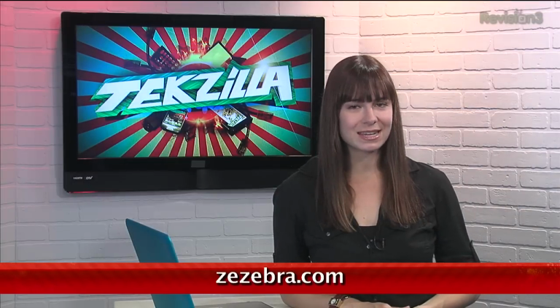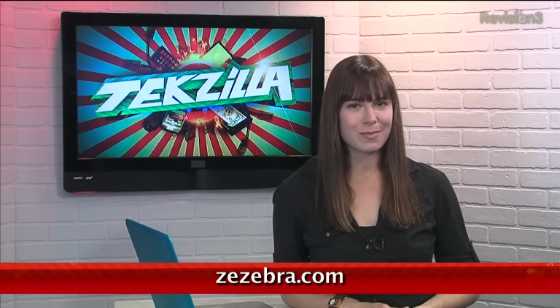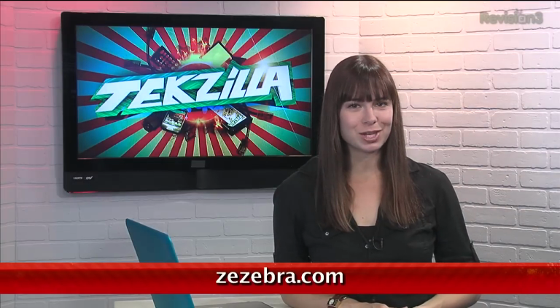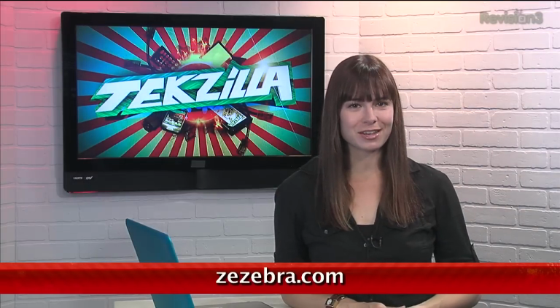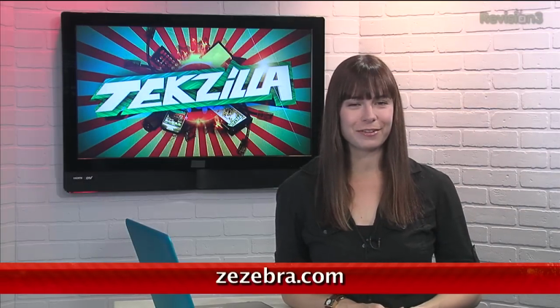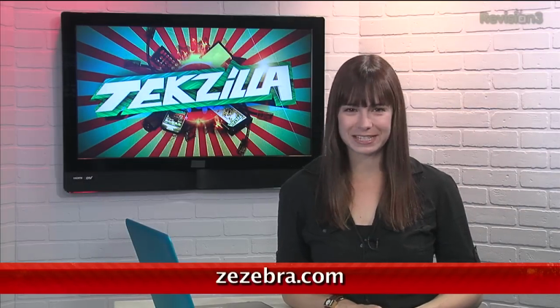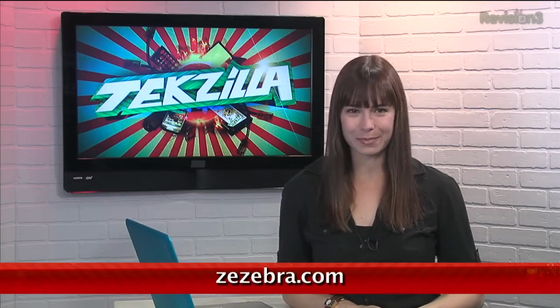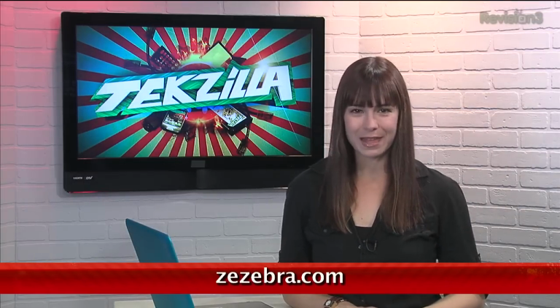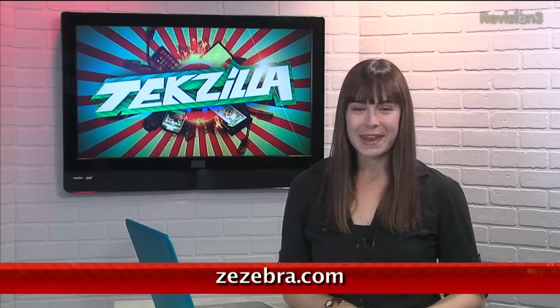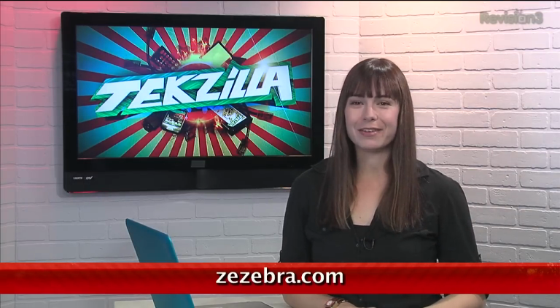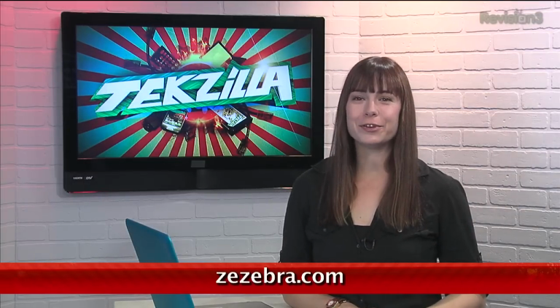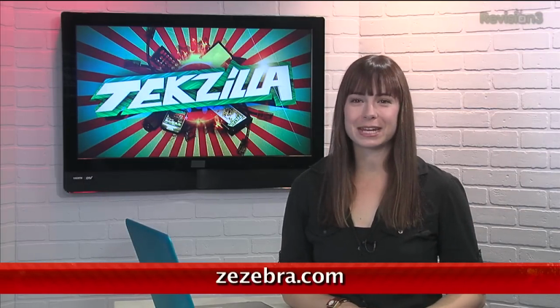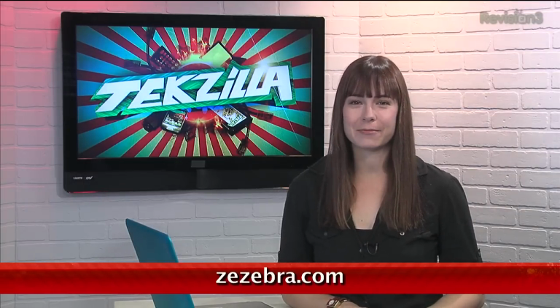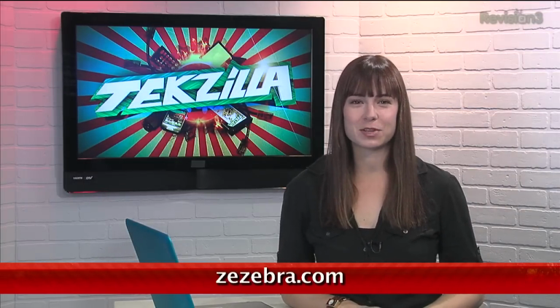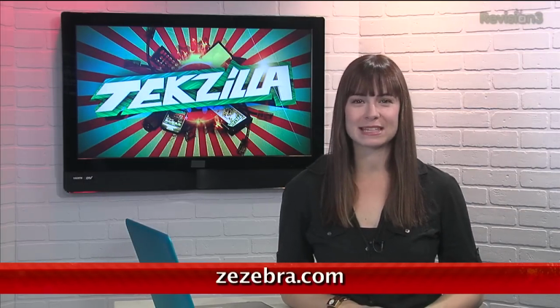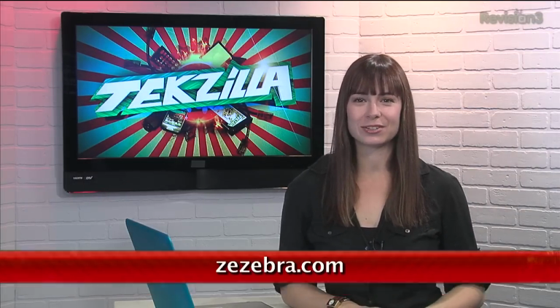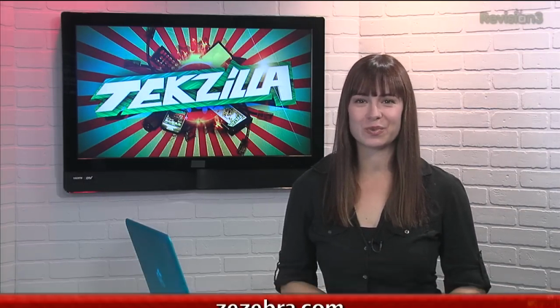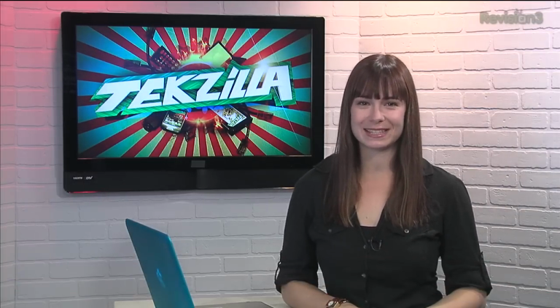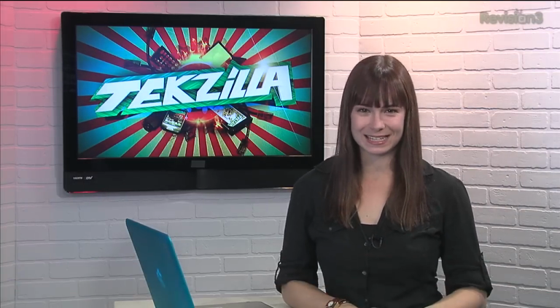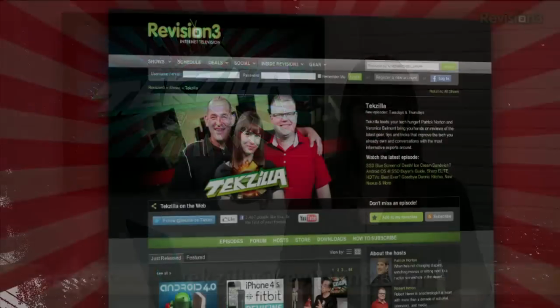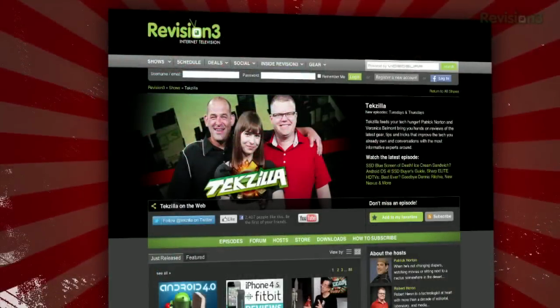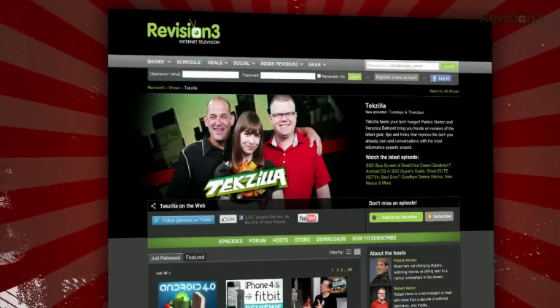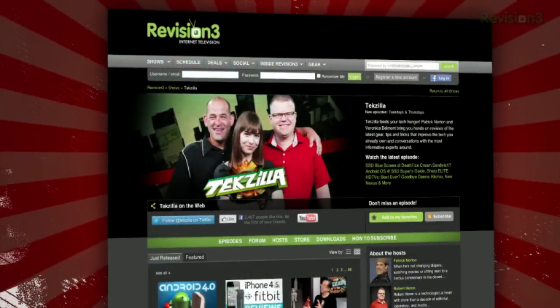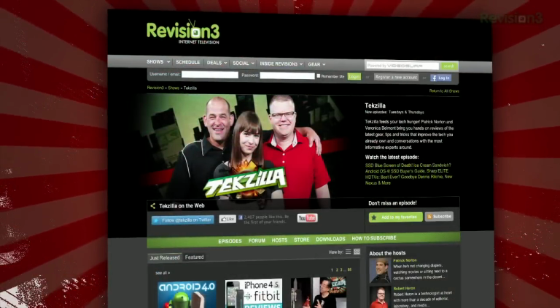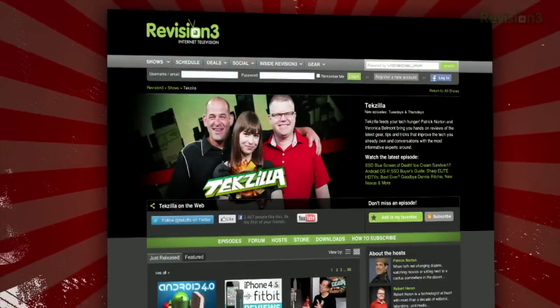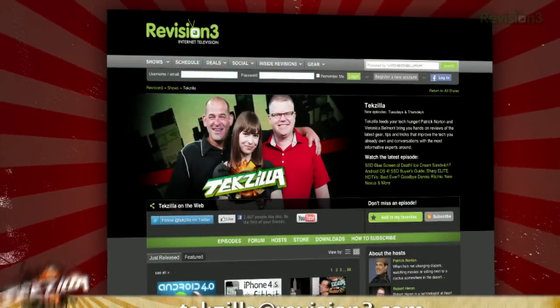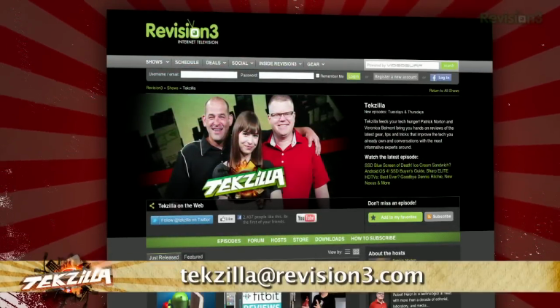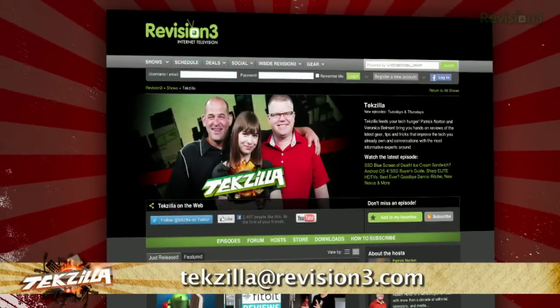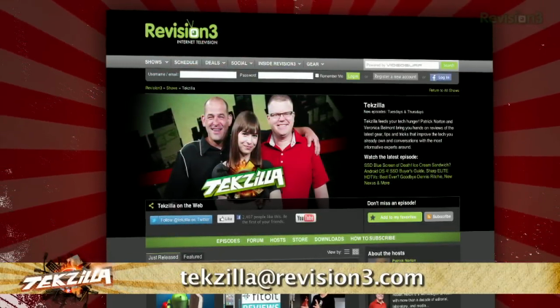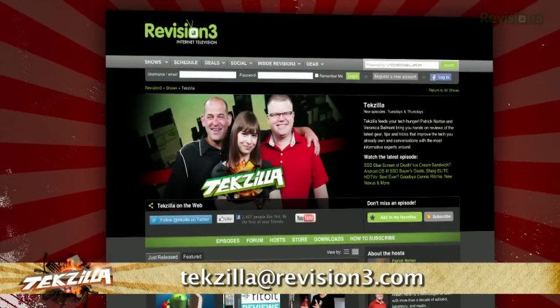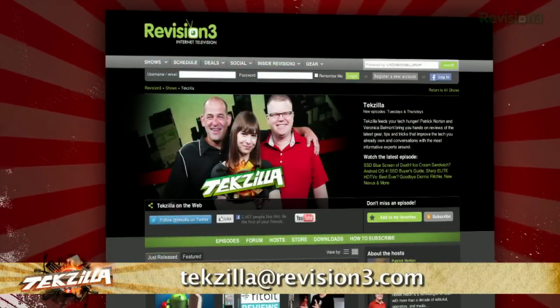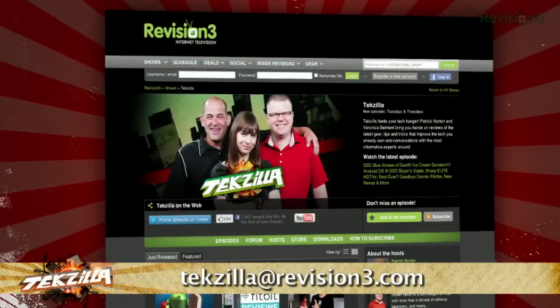and thanks to MakeYusev for the tip. Now if you've got a tip for us to pass along to the rest of the TC crew, email us at techzilla@revision3.com.